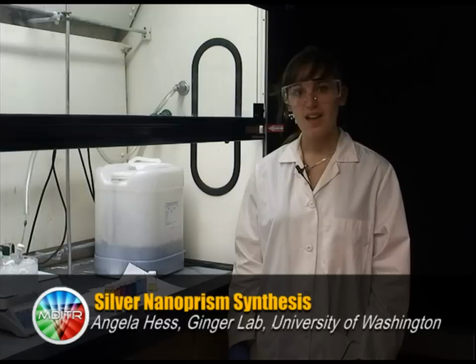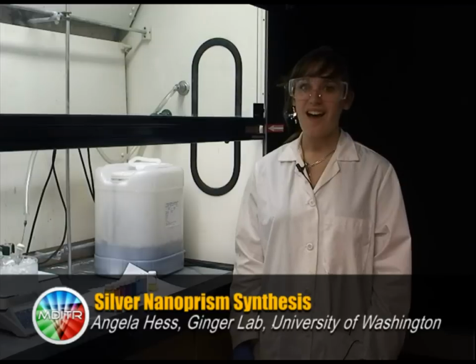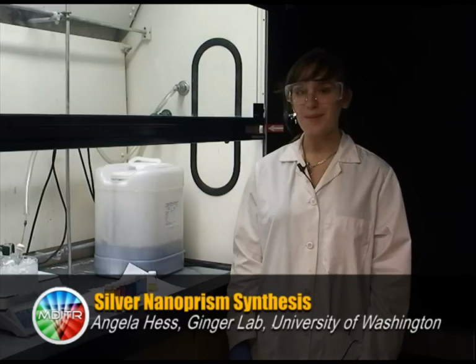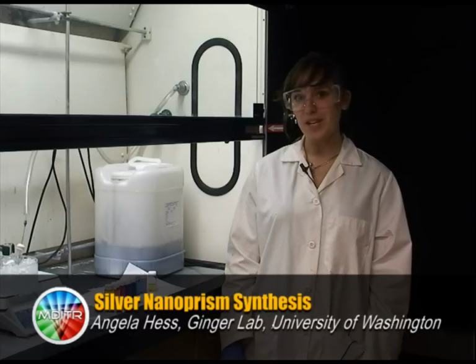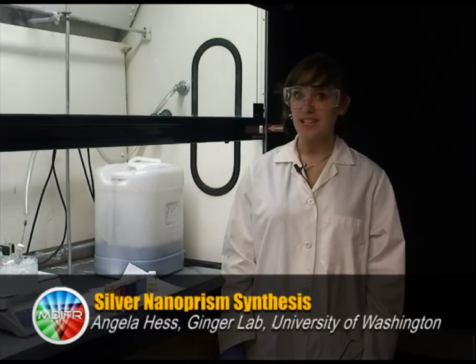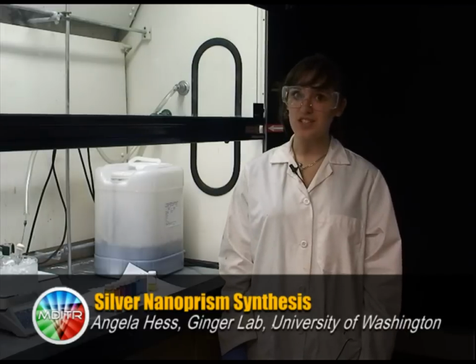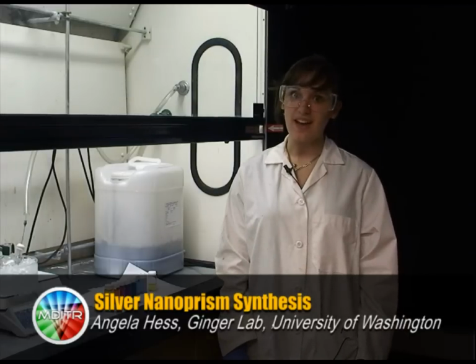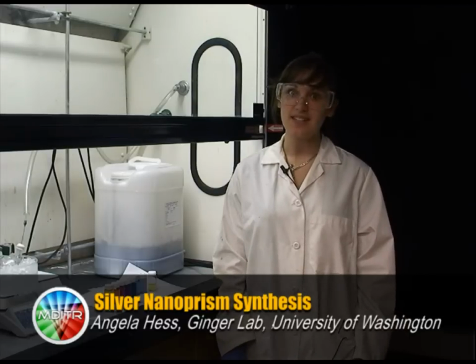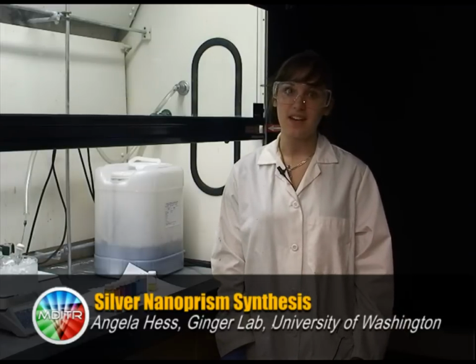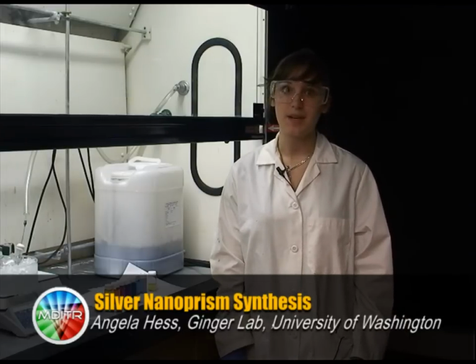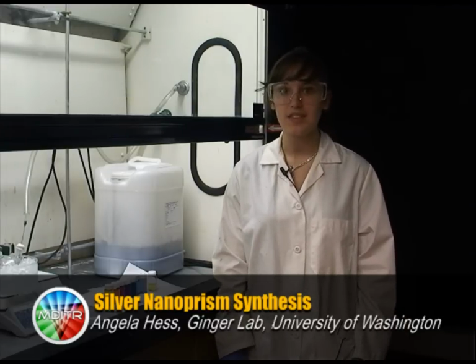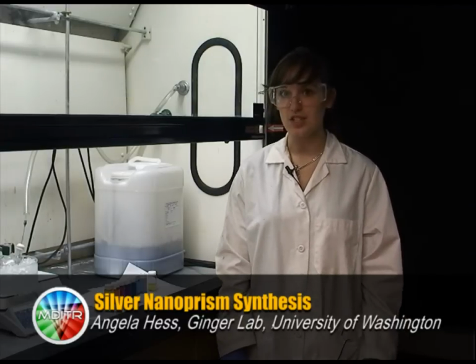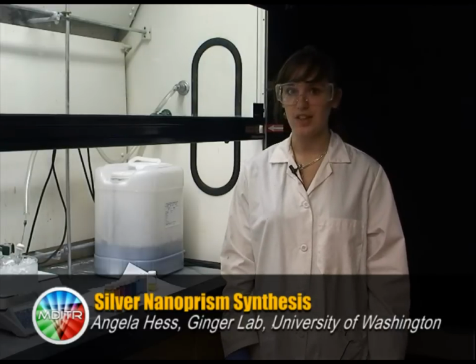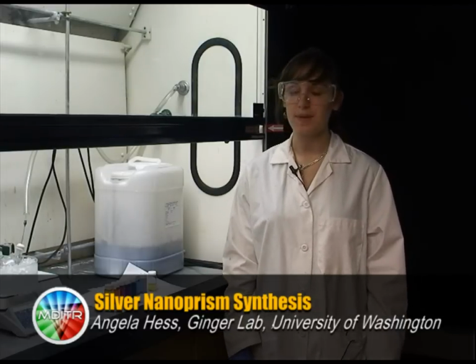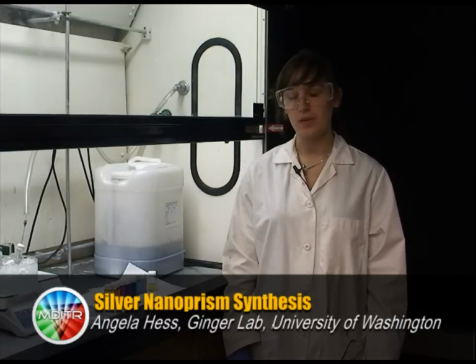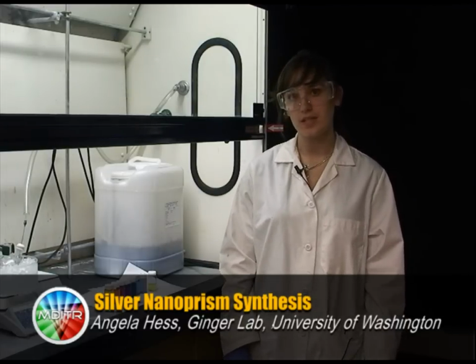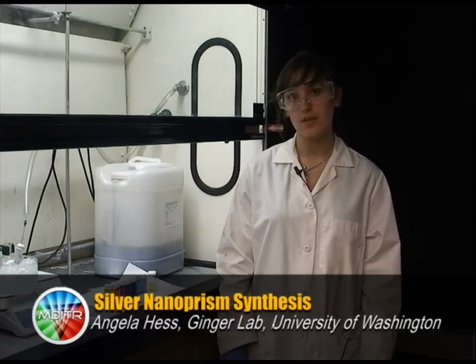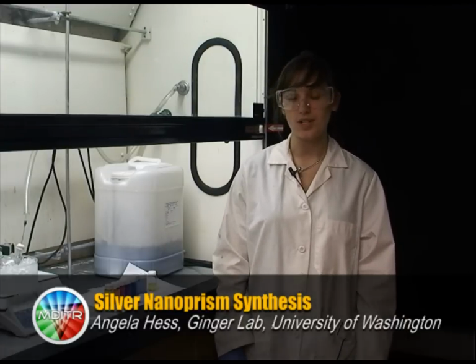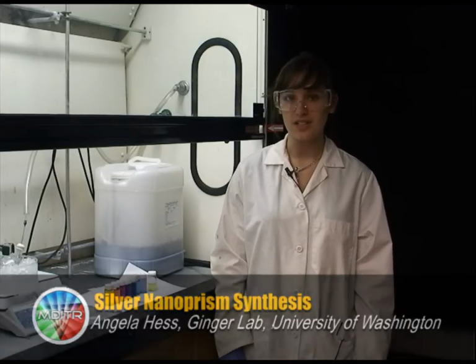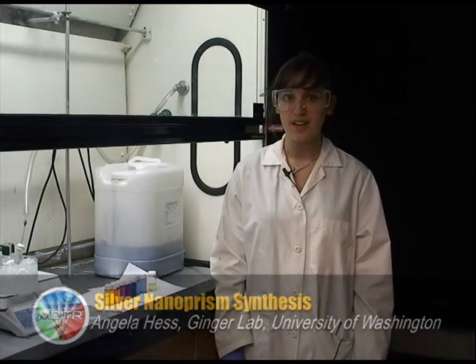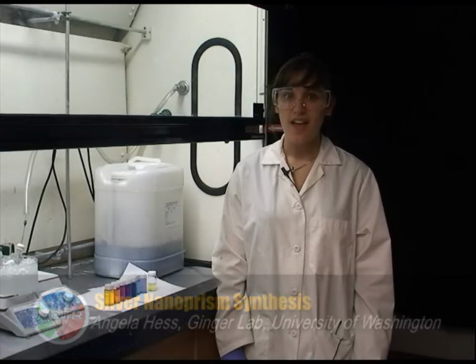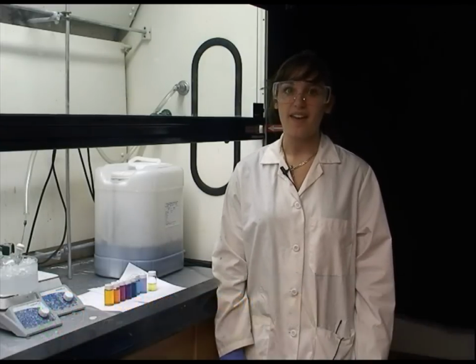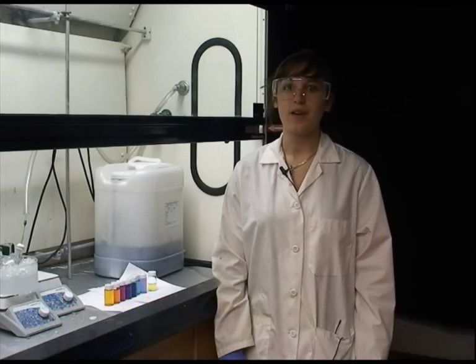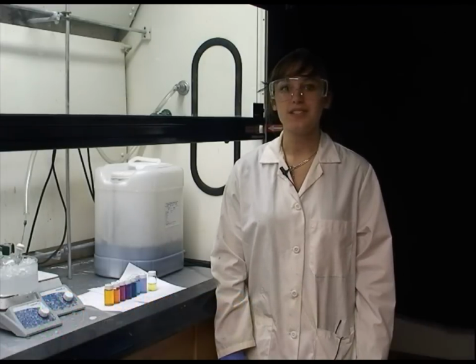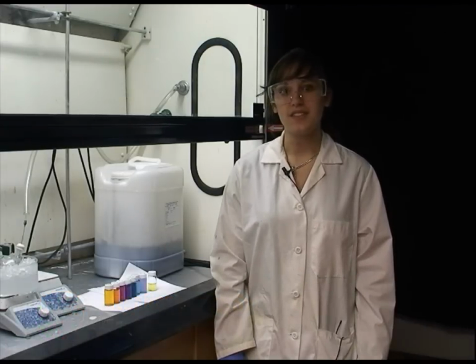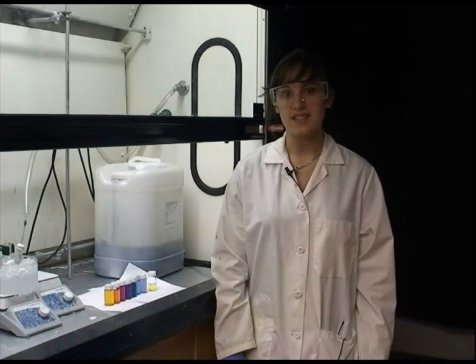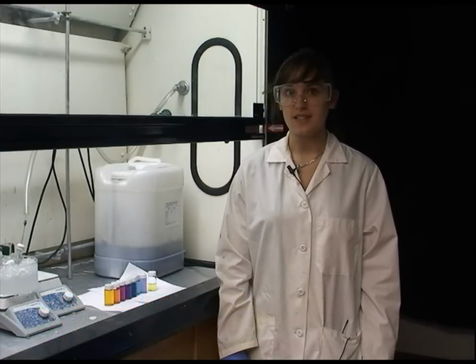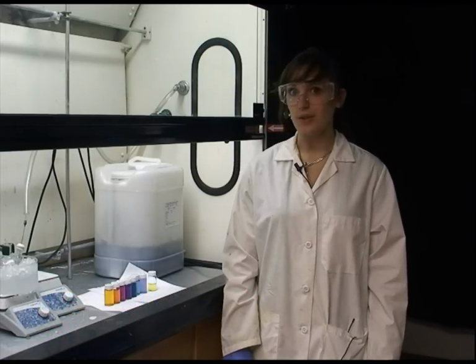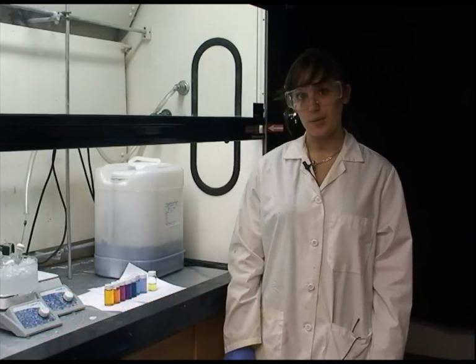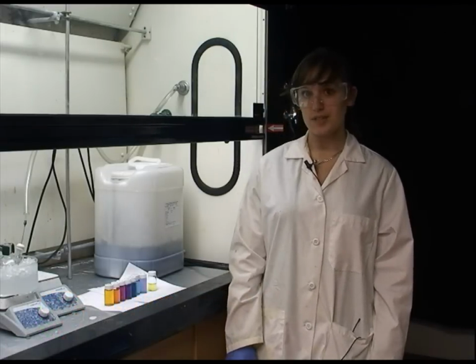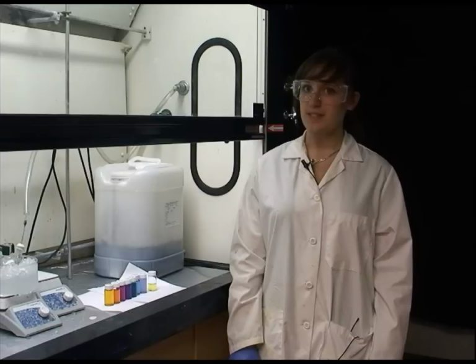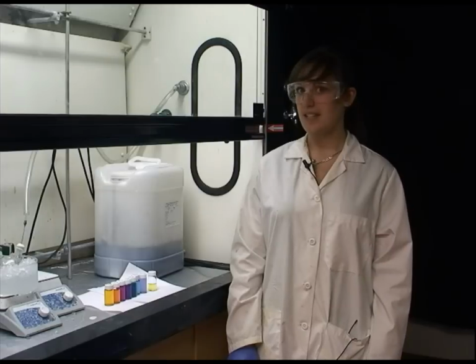Hi, my name is Angela Hess and I'm here at the Ginger Lab at the University of Washington. I will be synthesizing silver nanoprisms today.